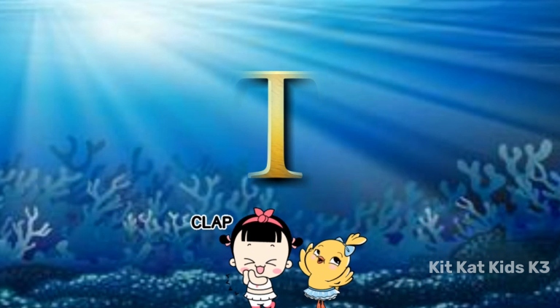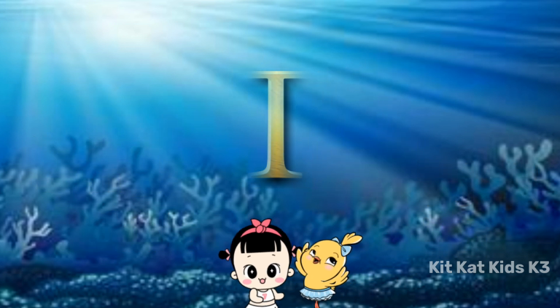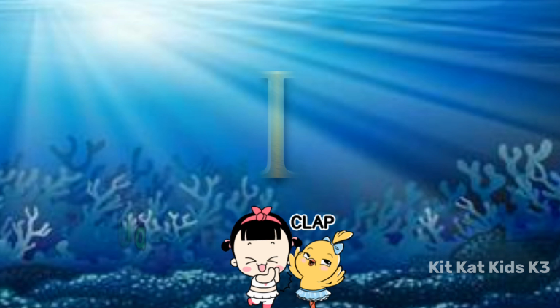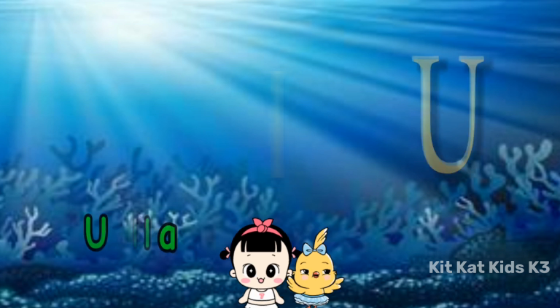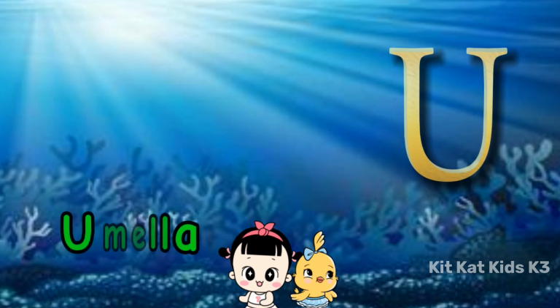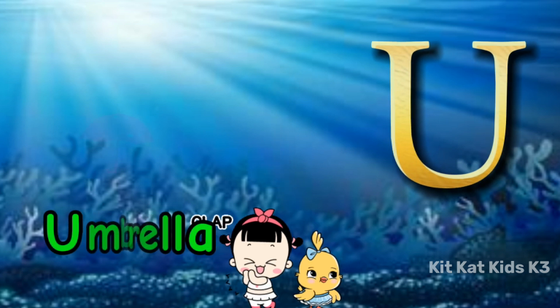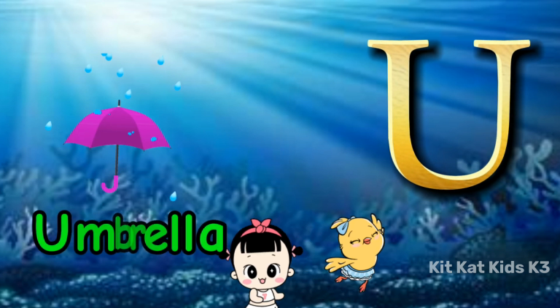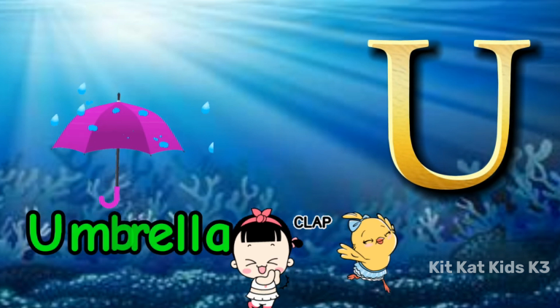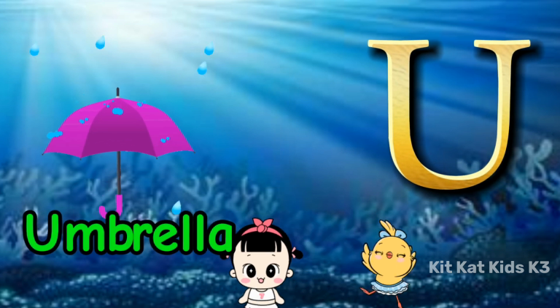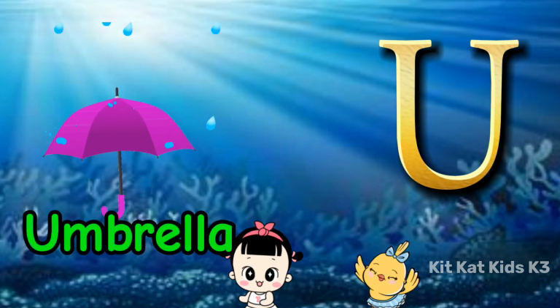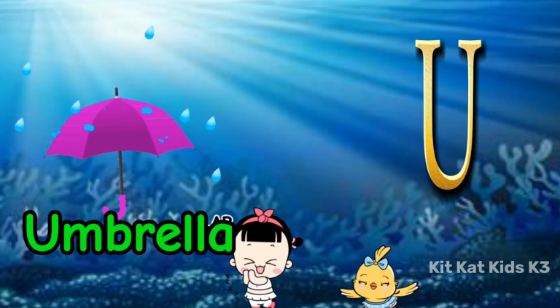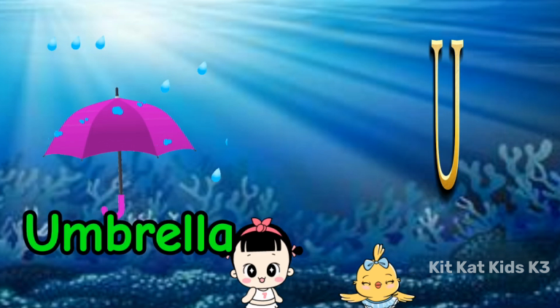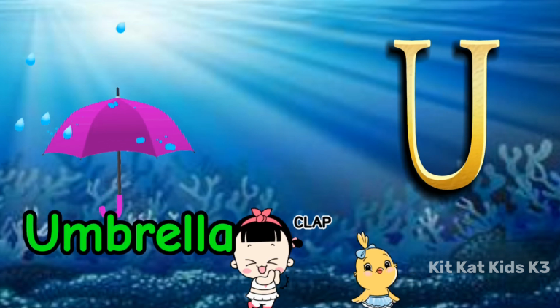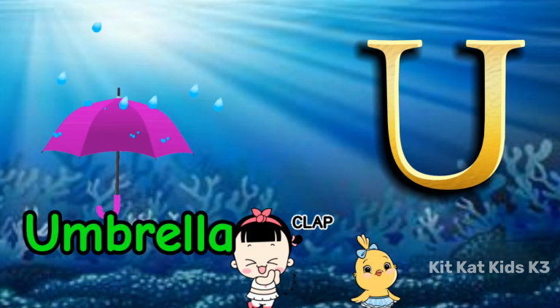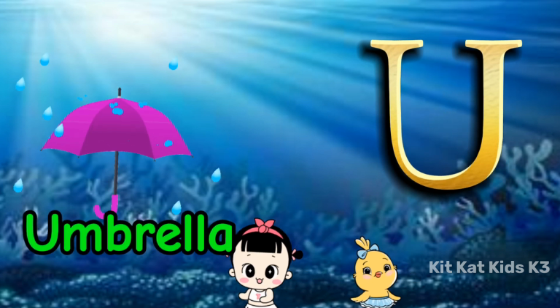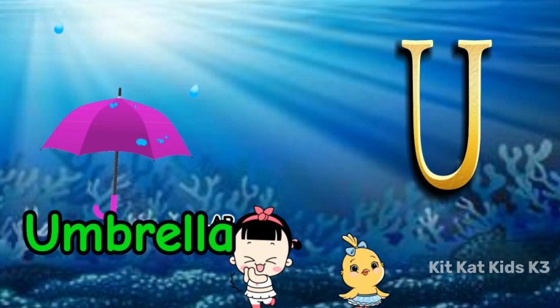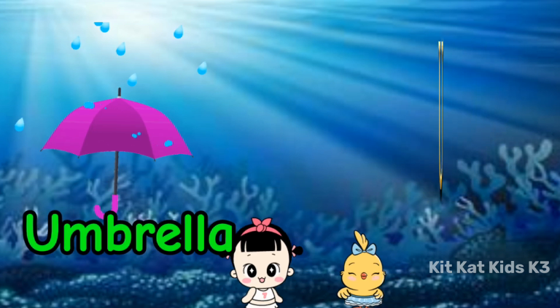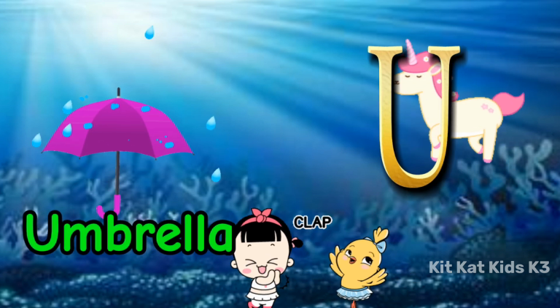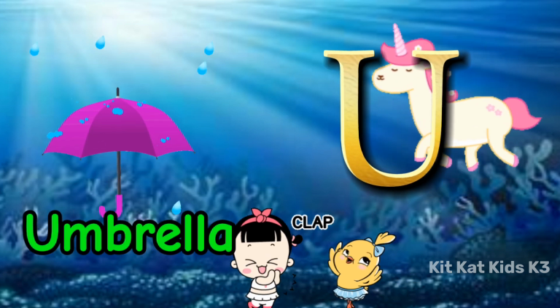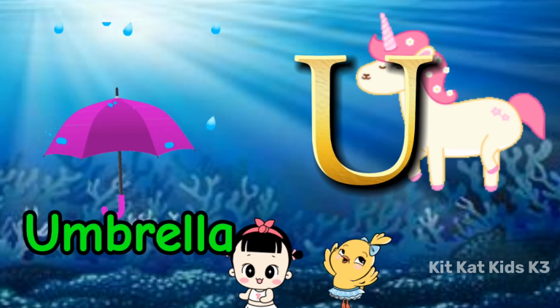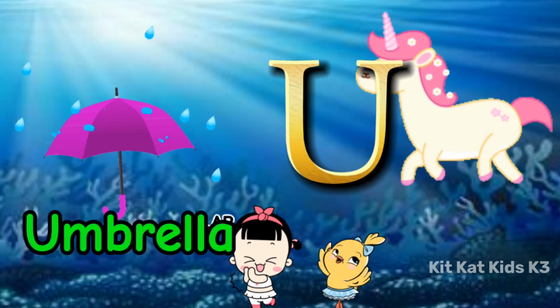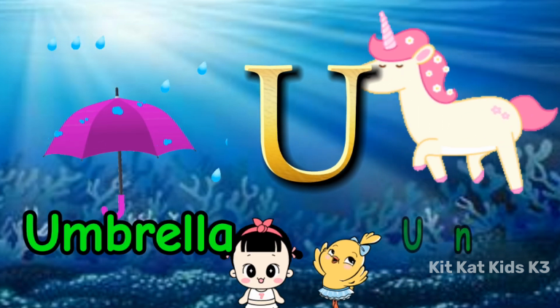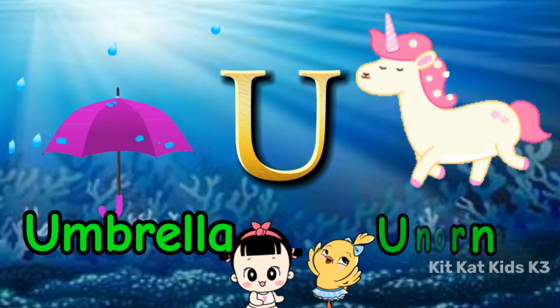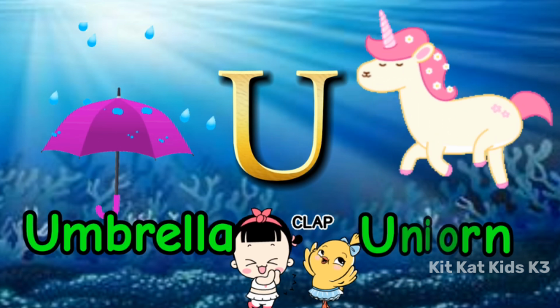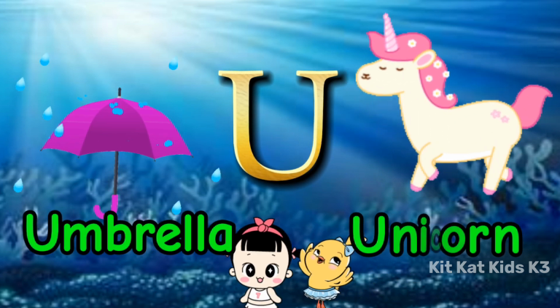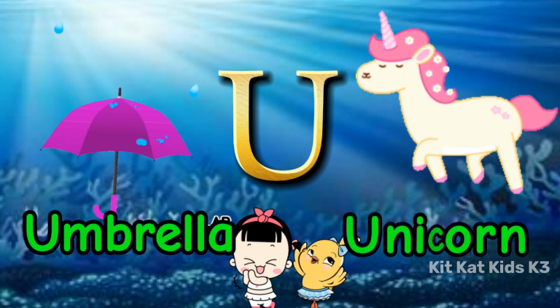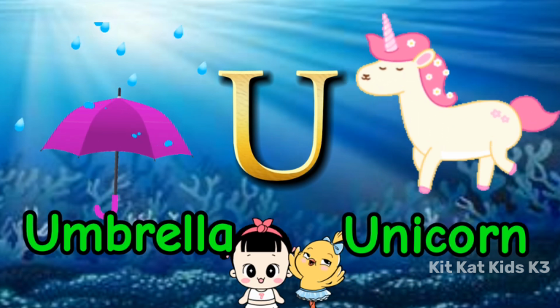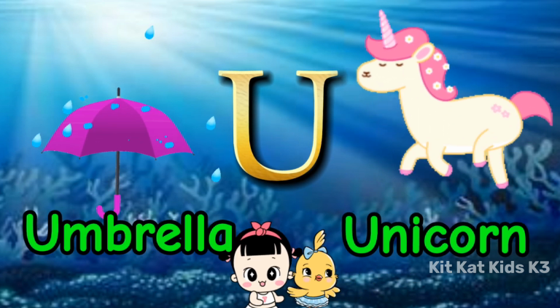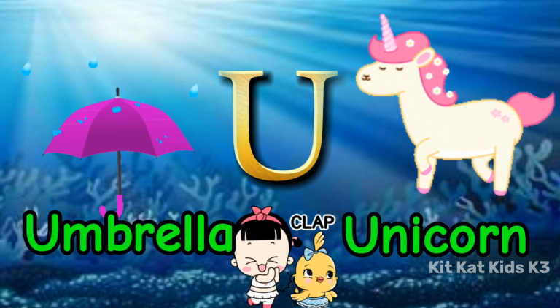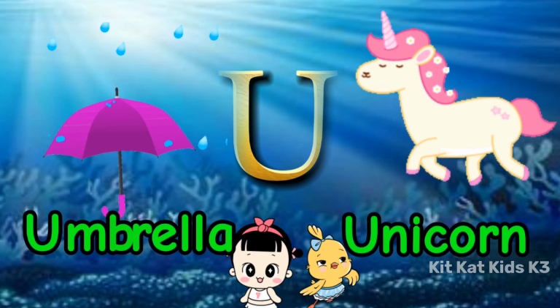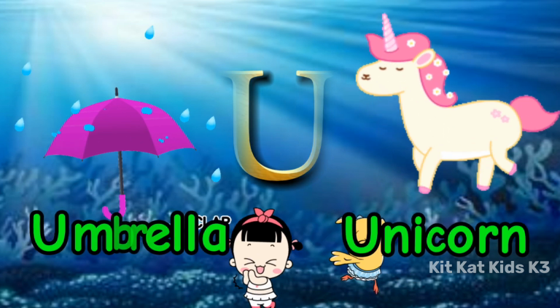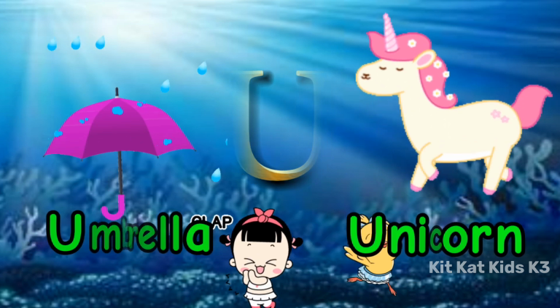U is for umbrella, for a rainy day. U is for unicorn, magical in every way.